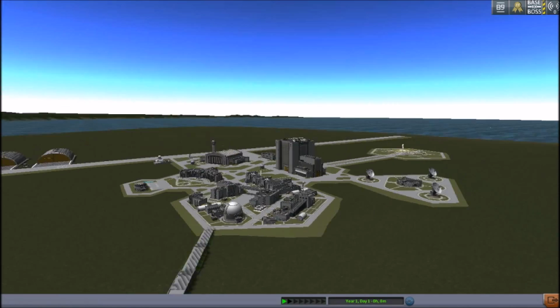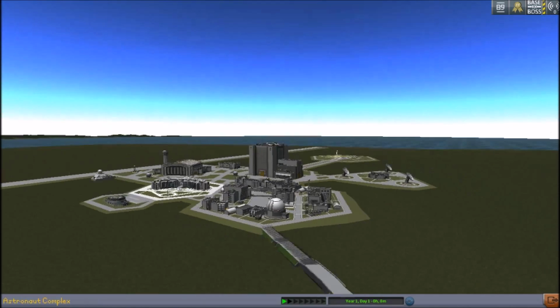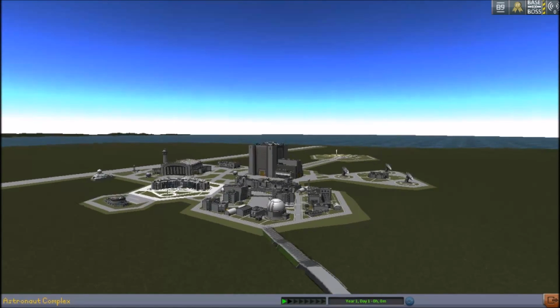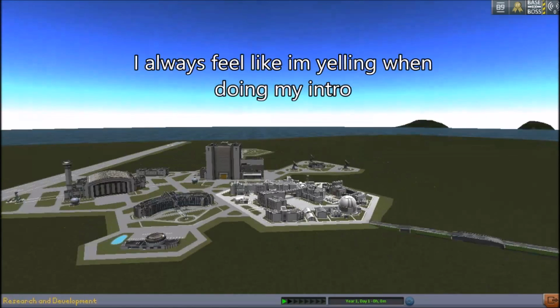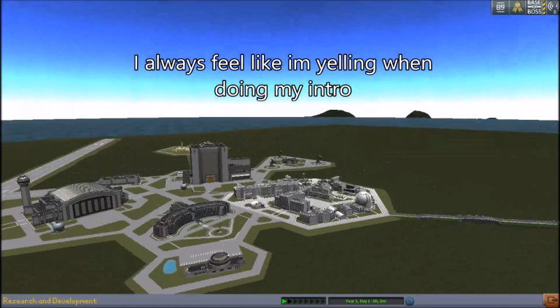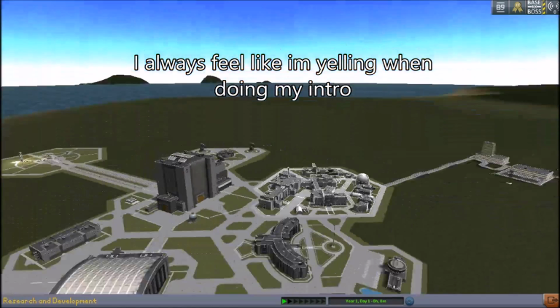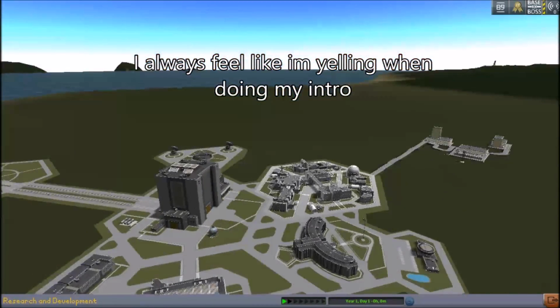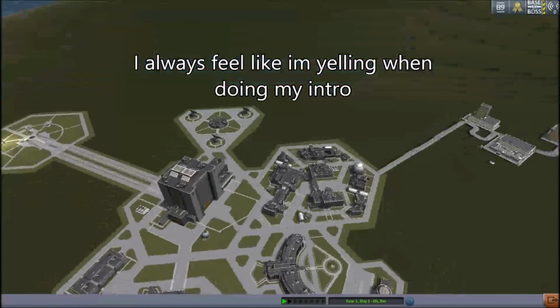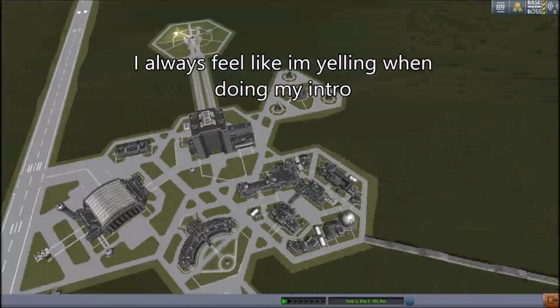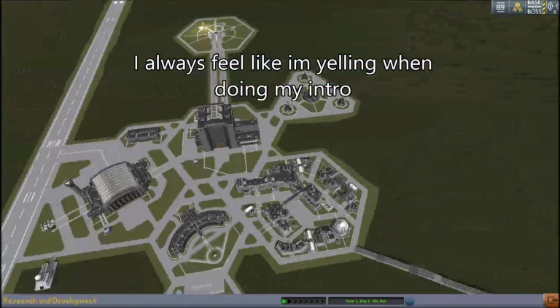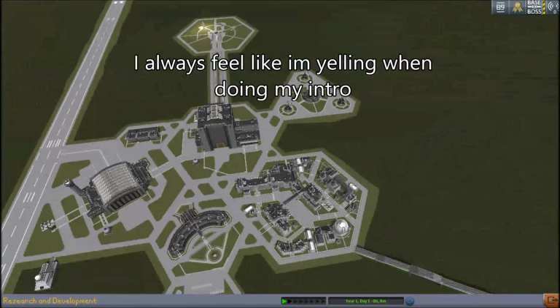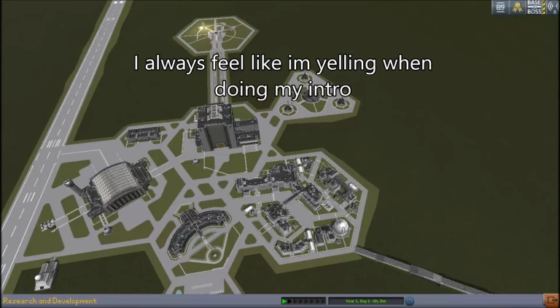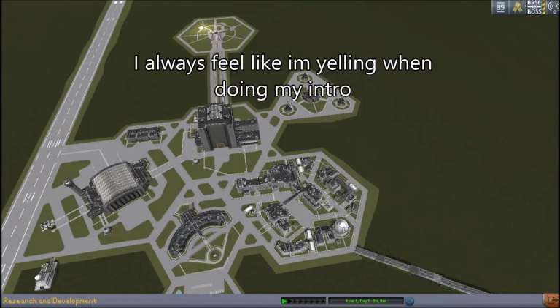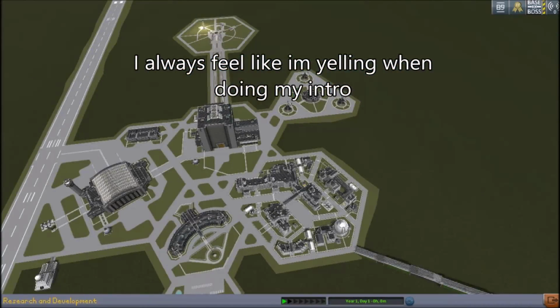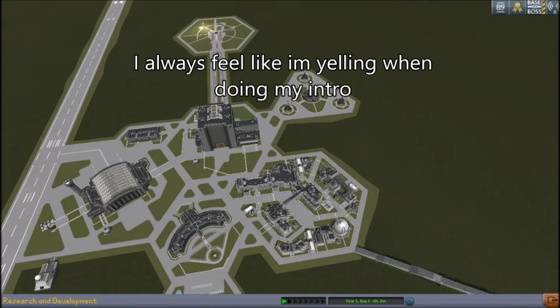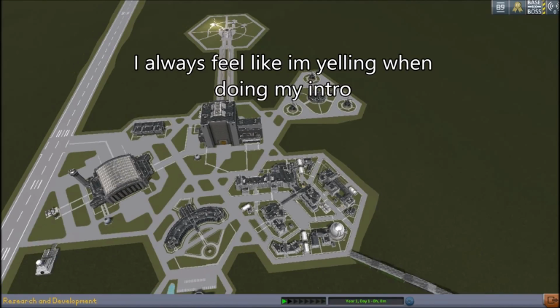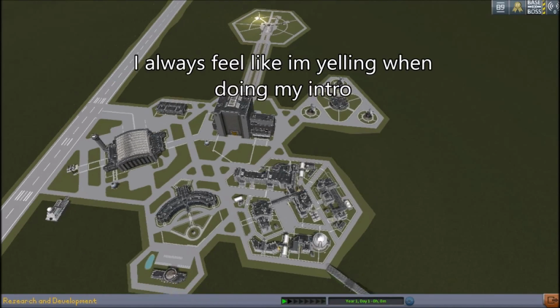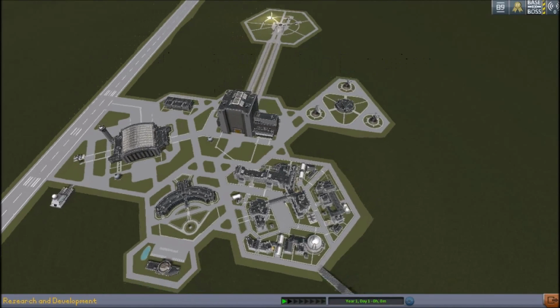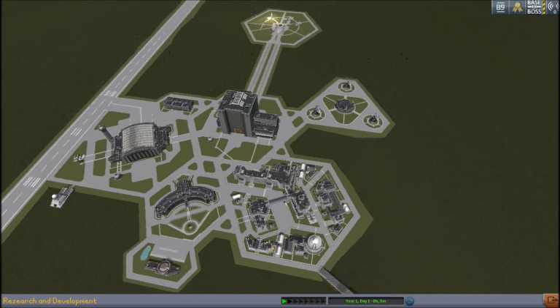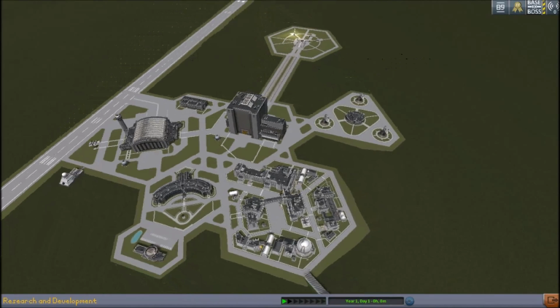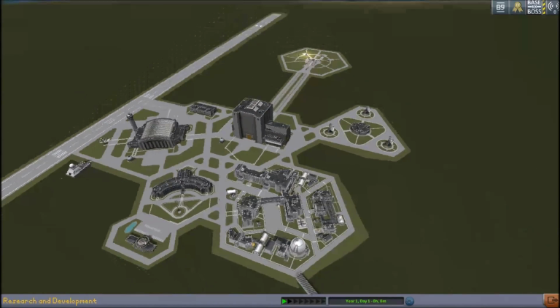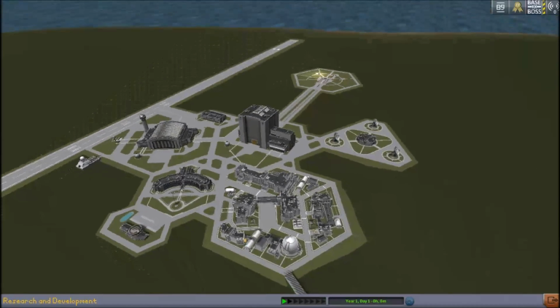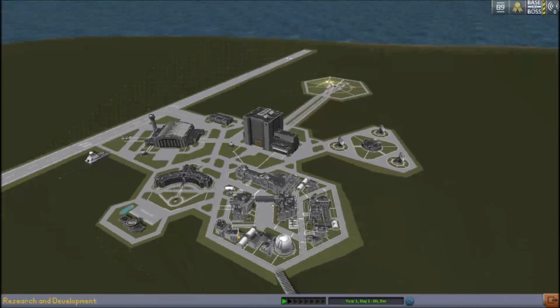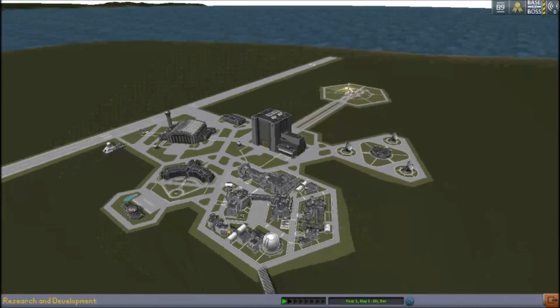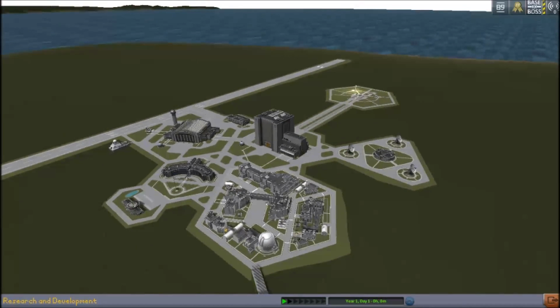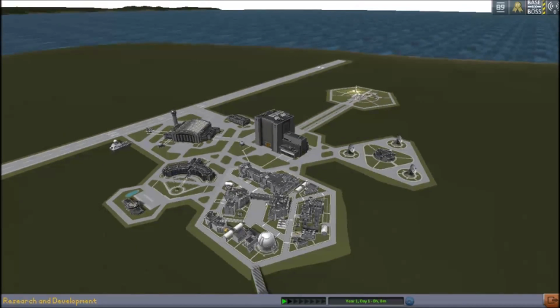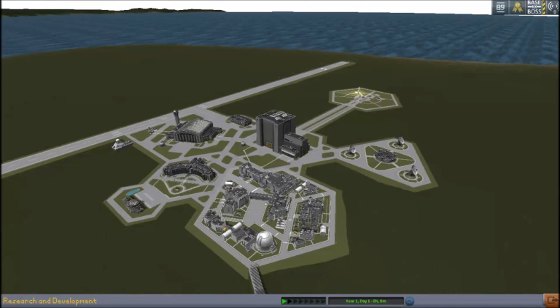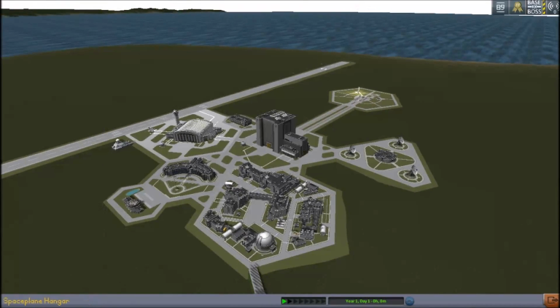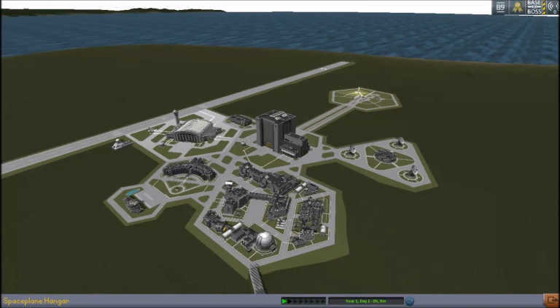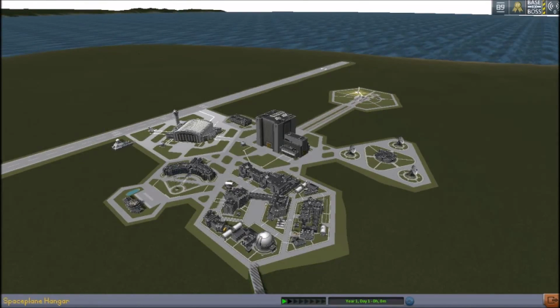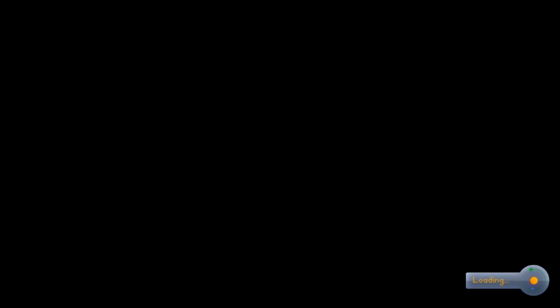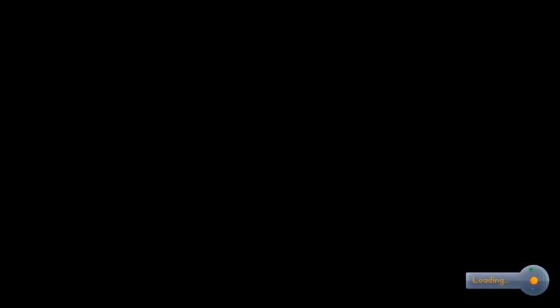Greetings, dwellers of the internet! My name is Technivolt, and today we are going to be building the Curtiss P-40 Warhawk.